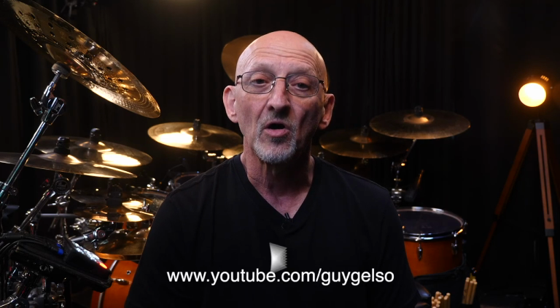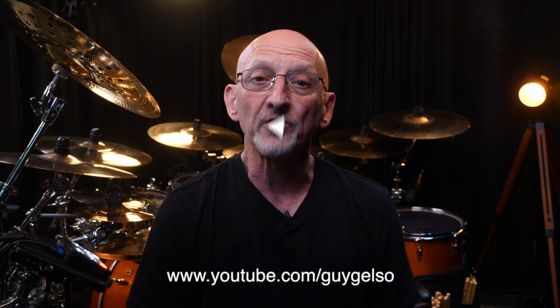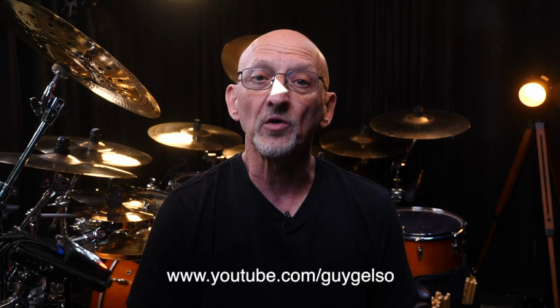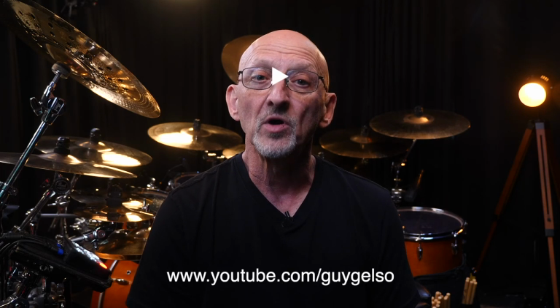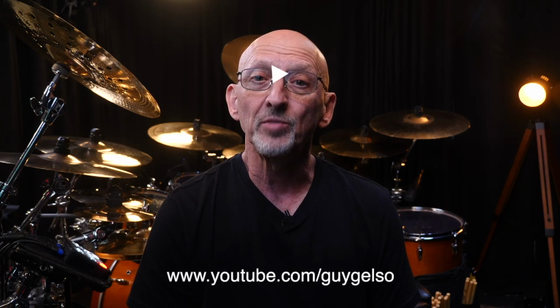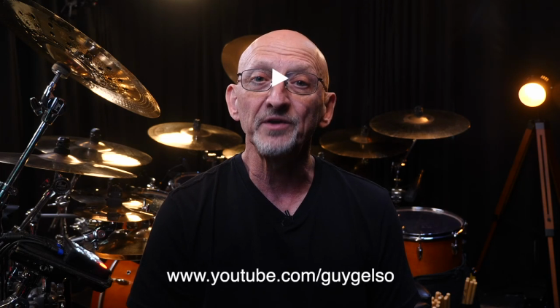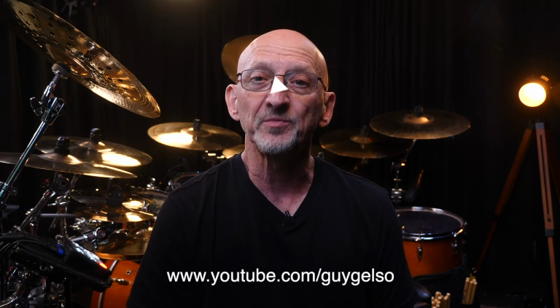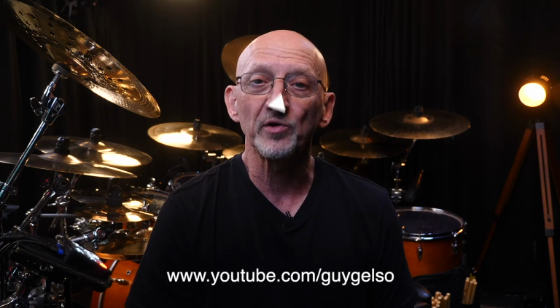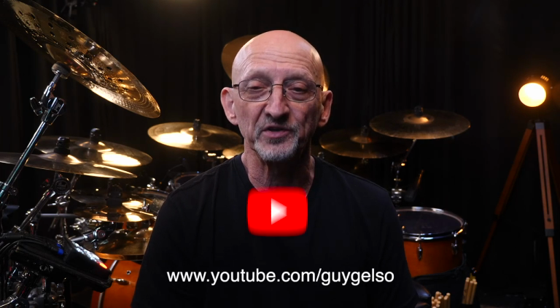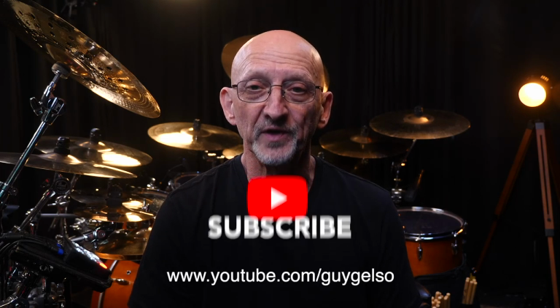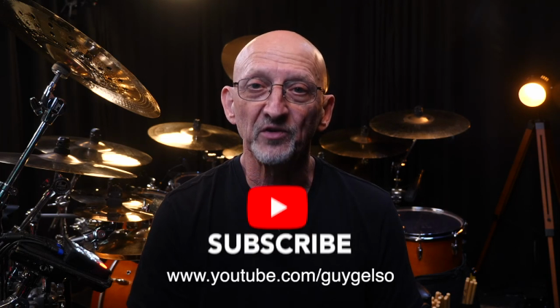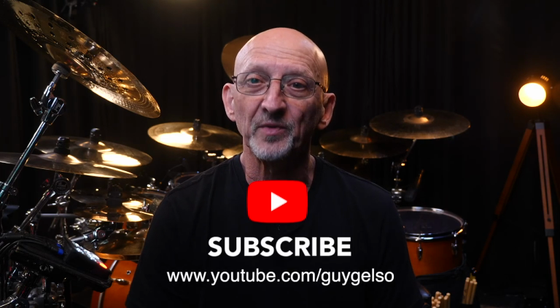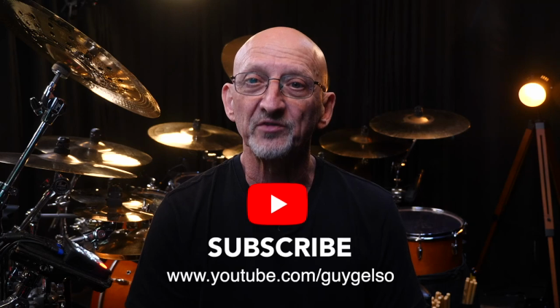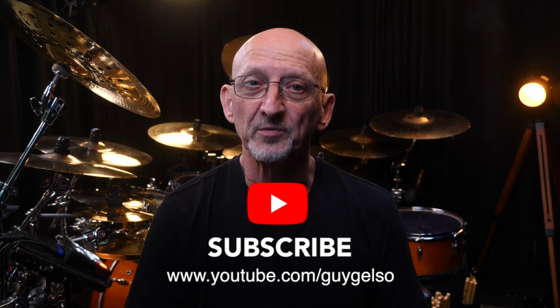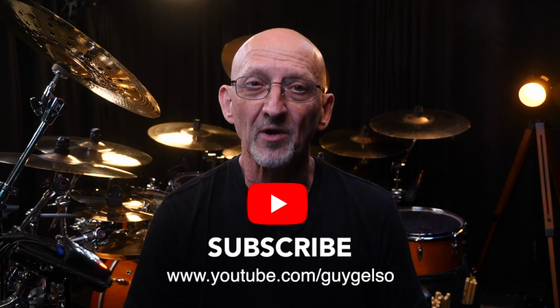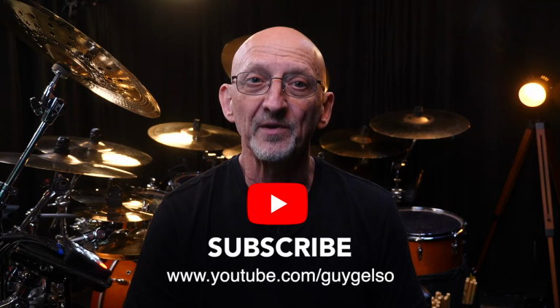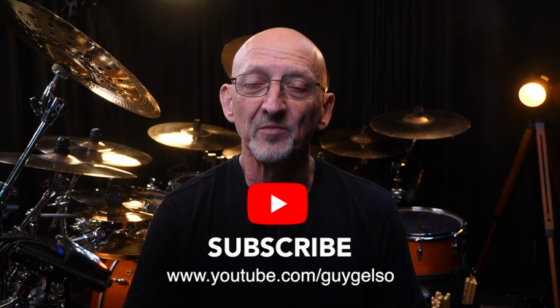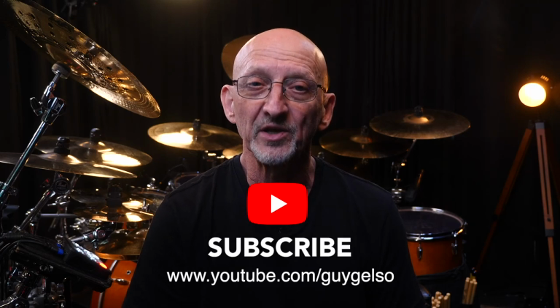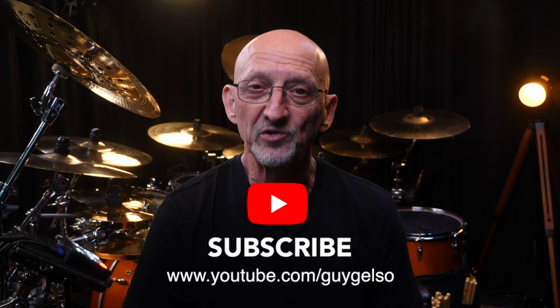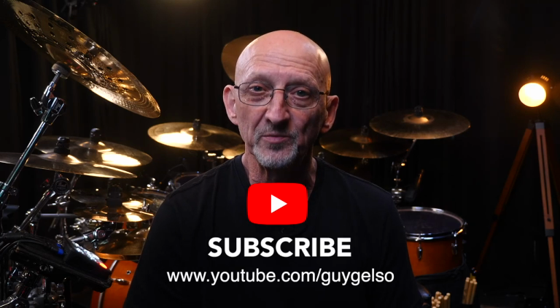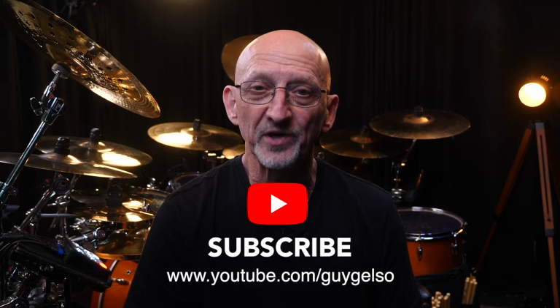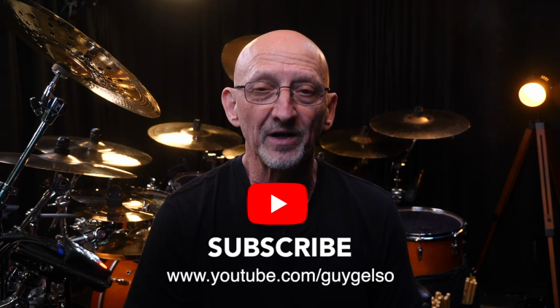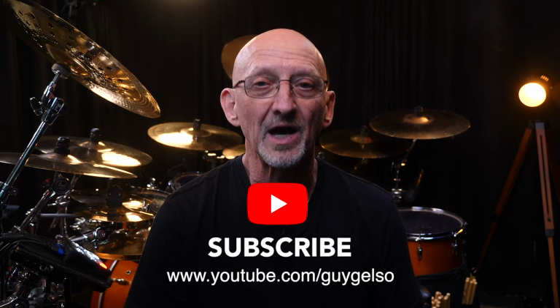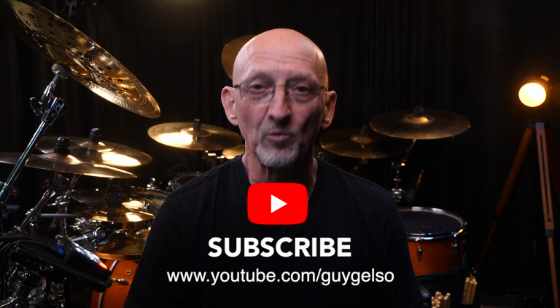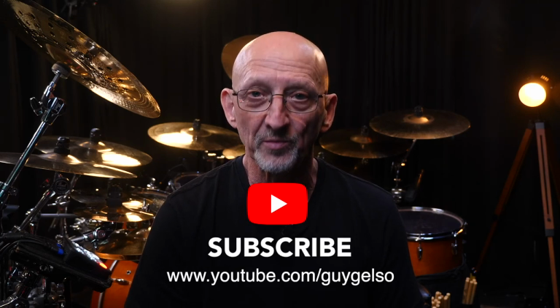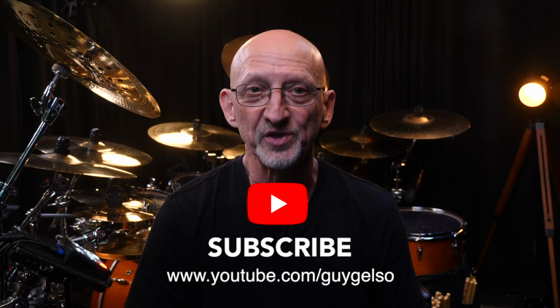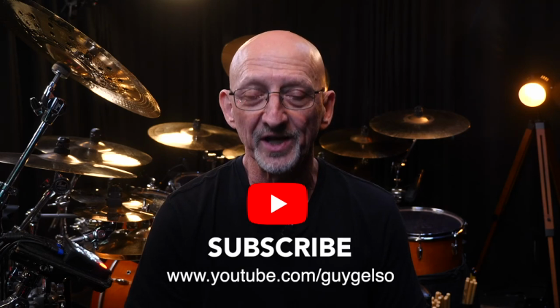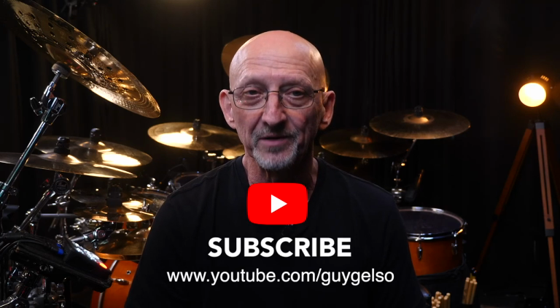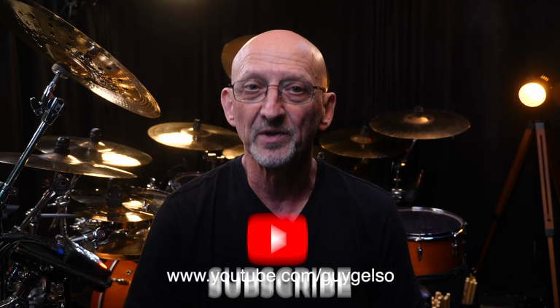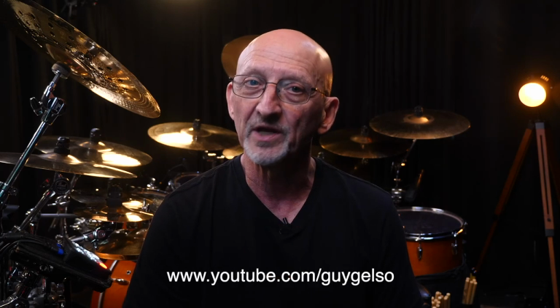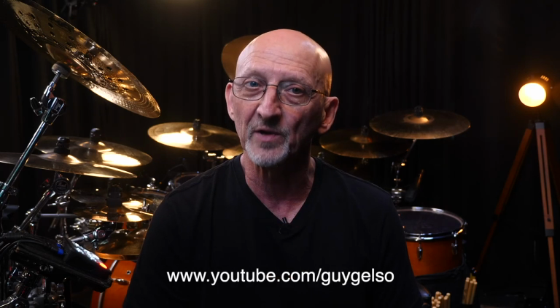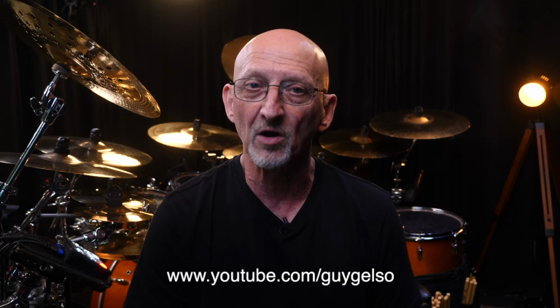Please support these videos by subscribing to my YouTube channel. I would appreciate it. Here we go.